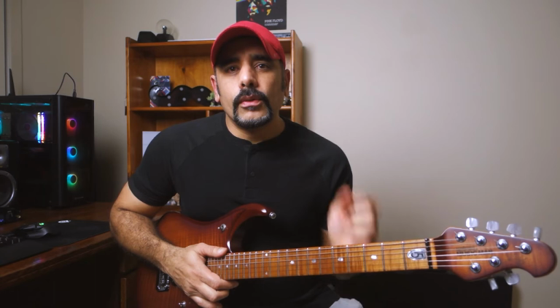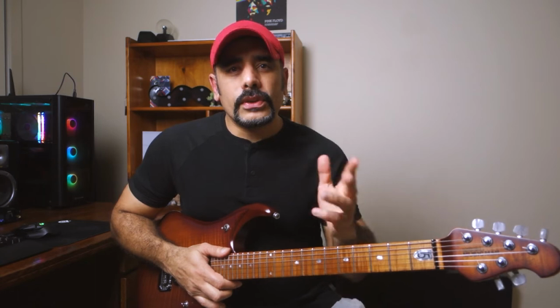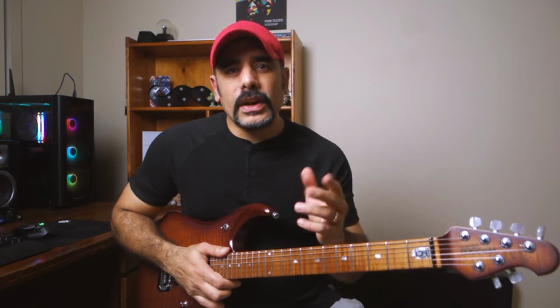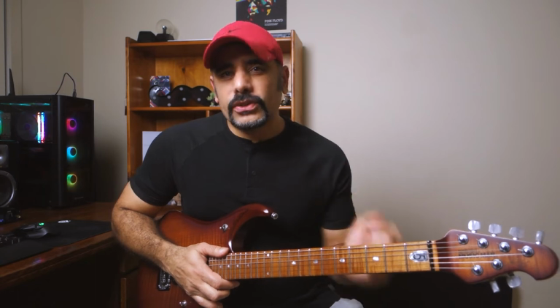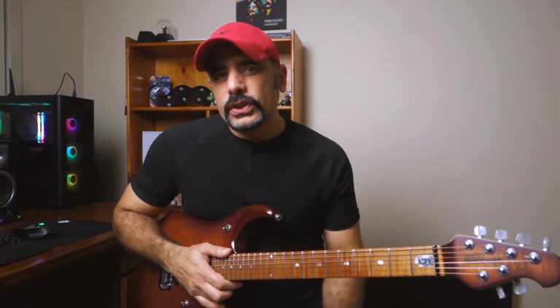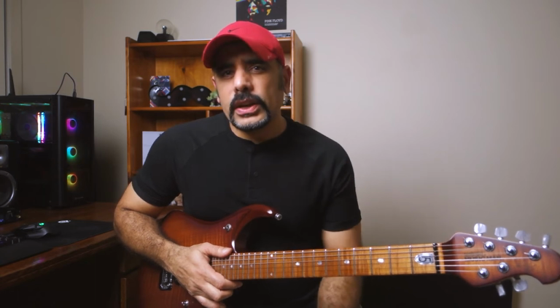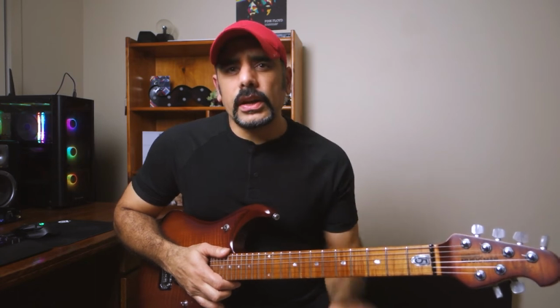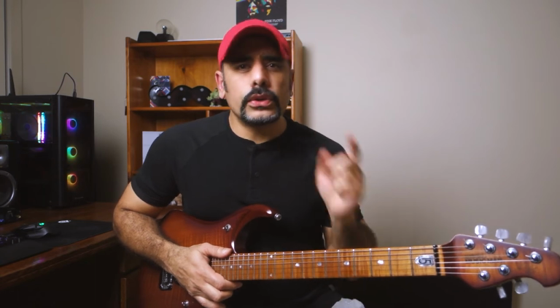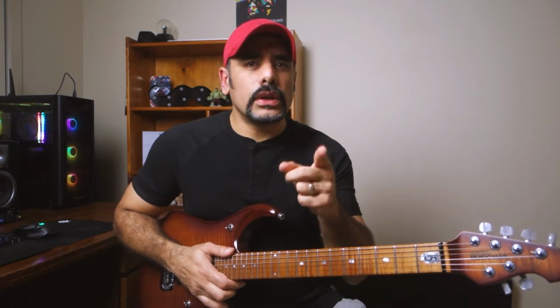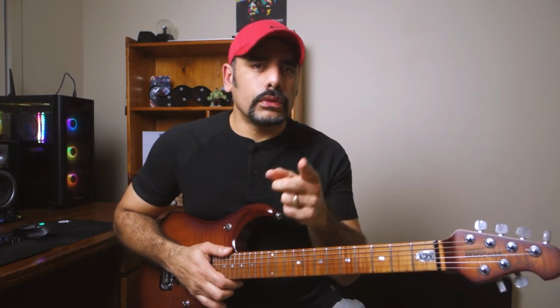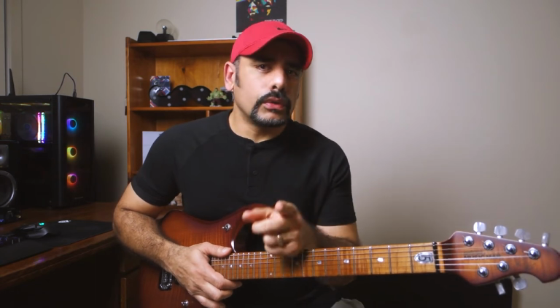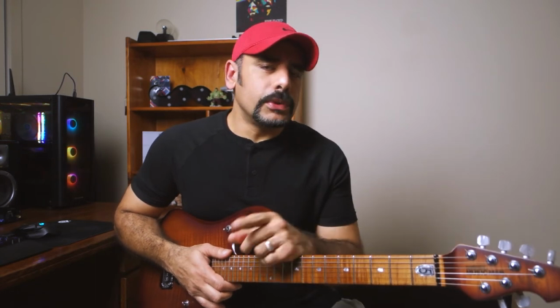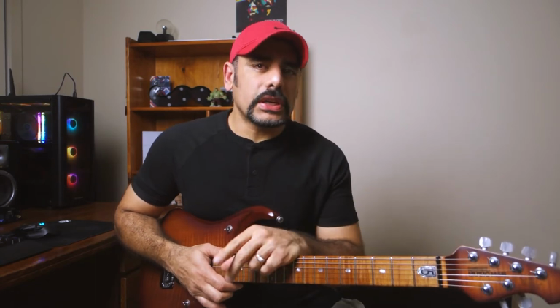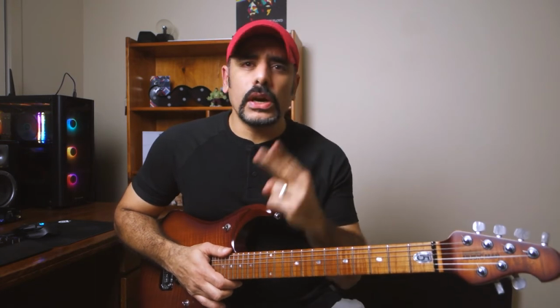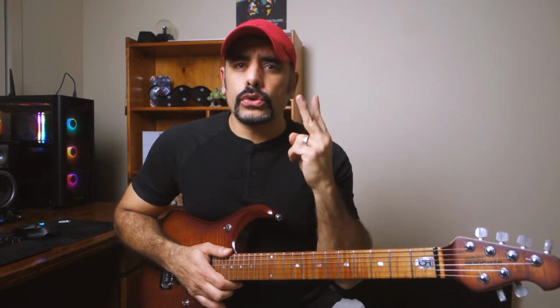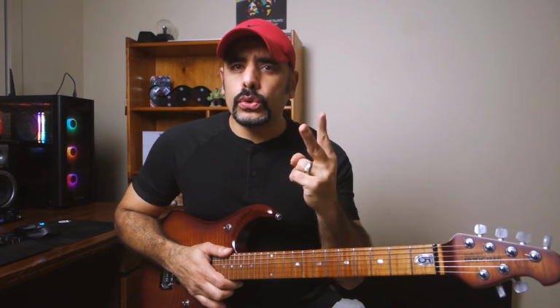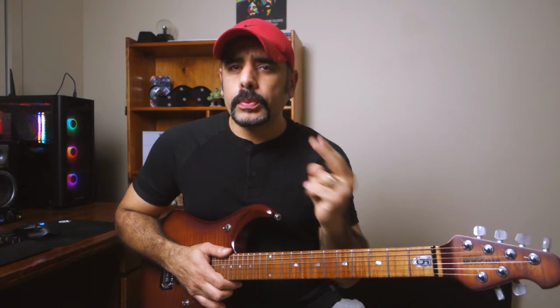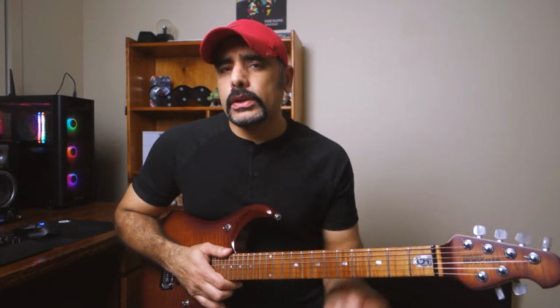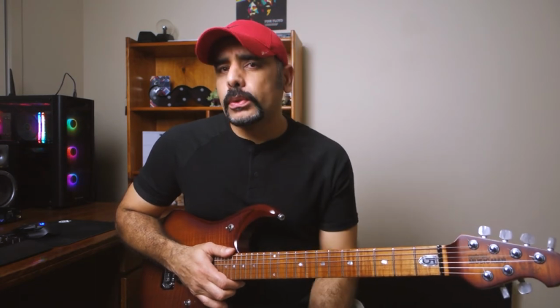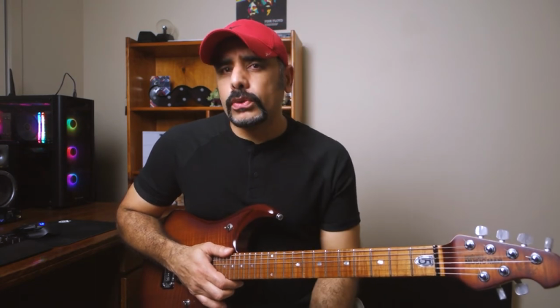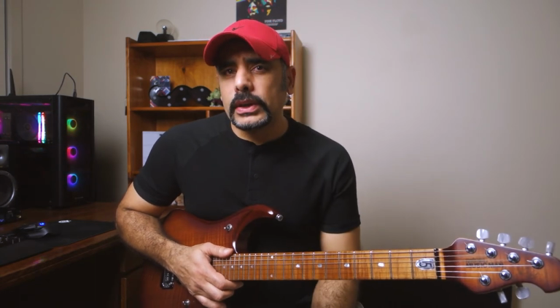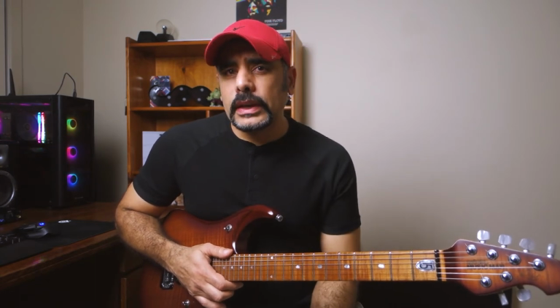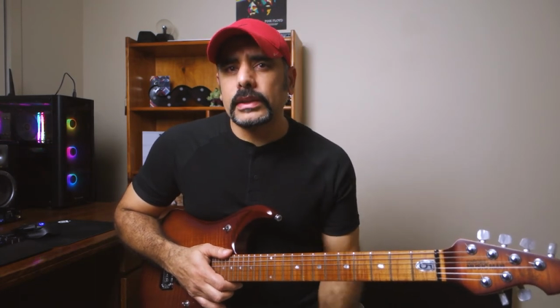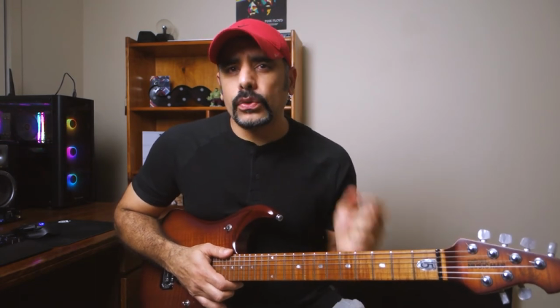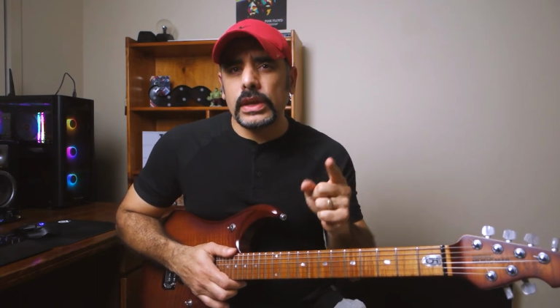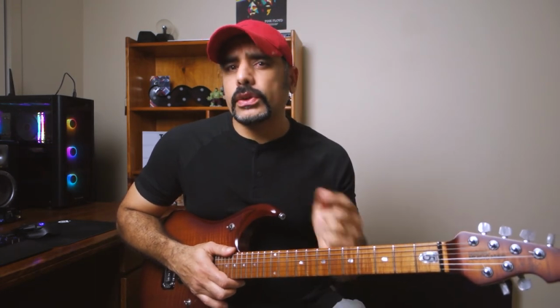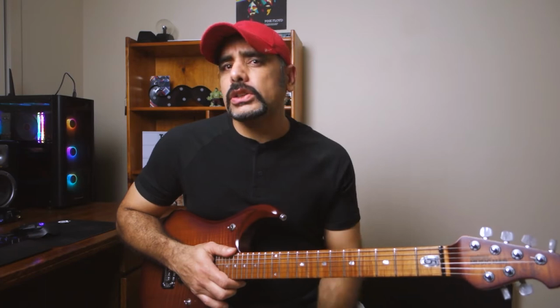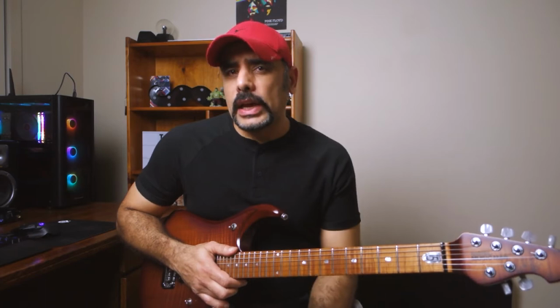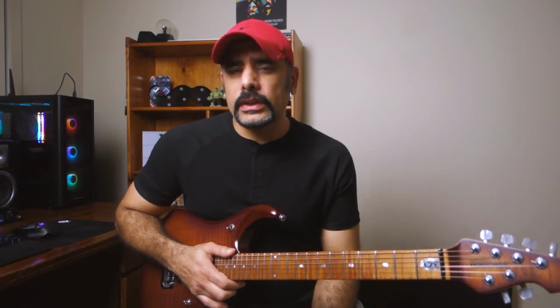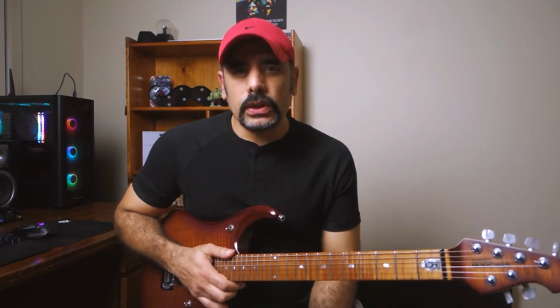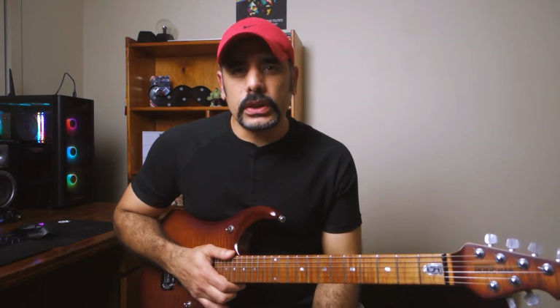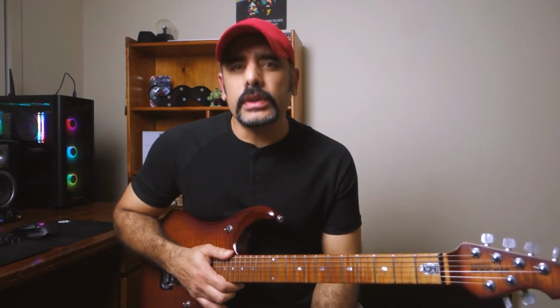What's up guys, GT here. In today's video we'll be checking out two pedals from Sonic Cake: the Wave Crush and the Octavor.